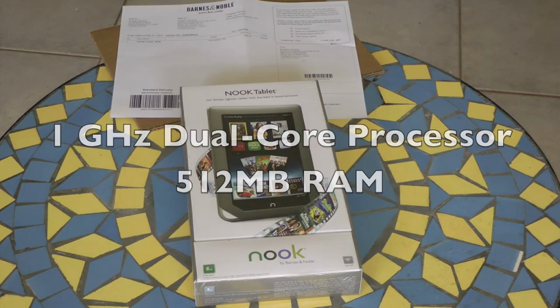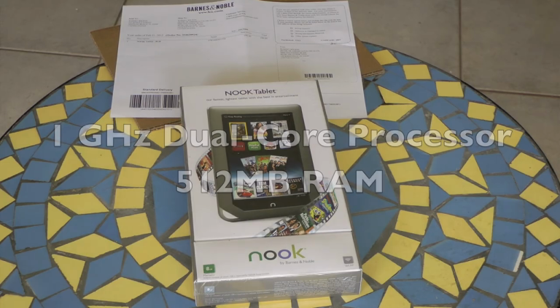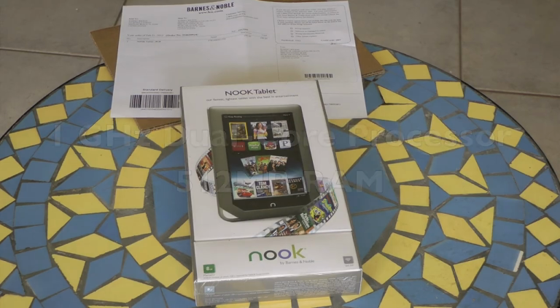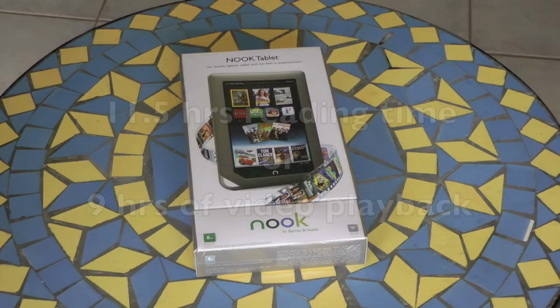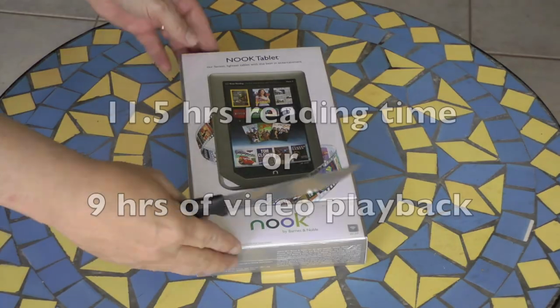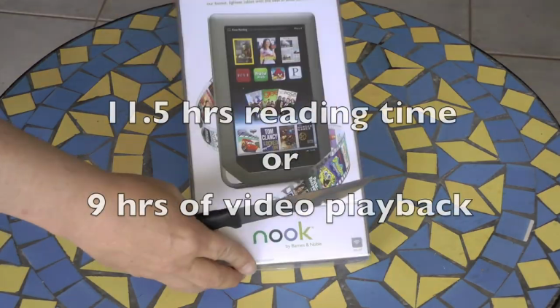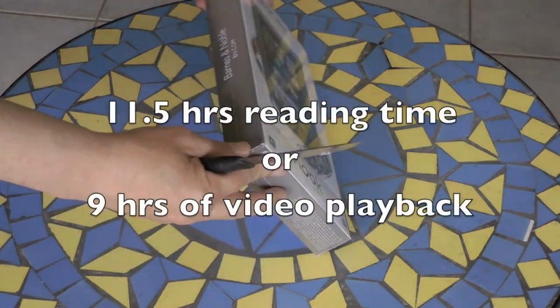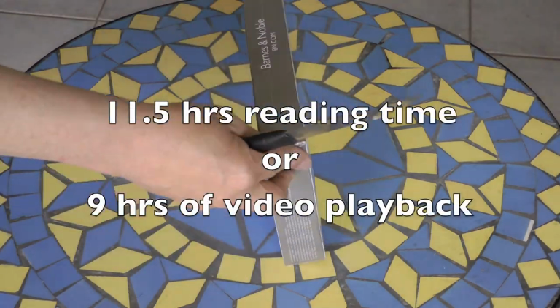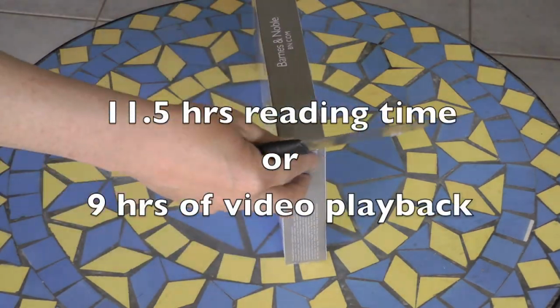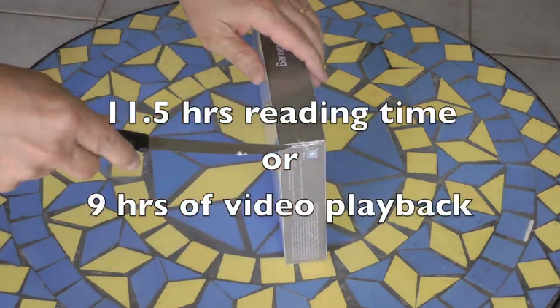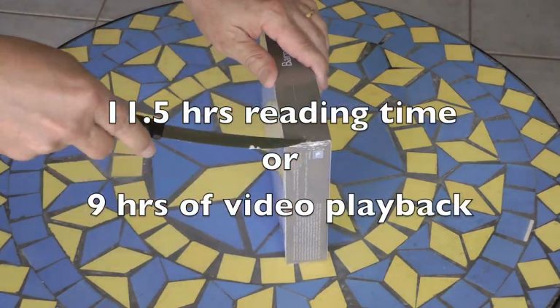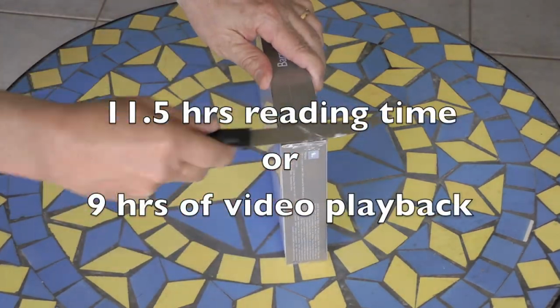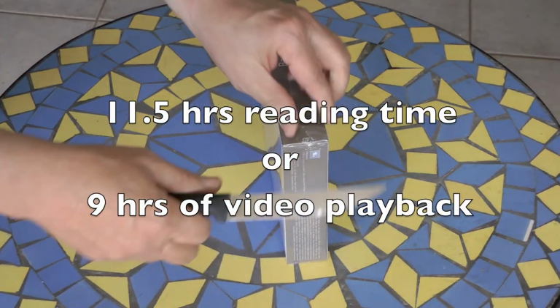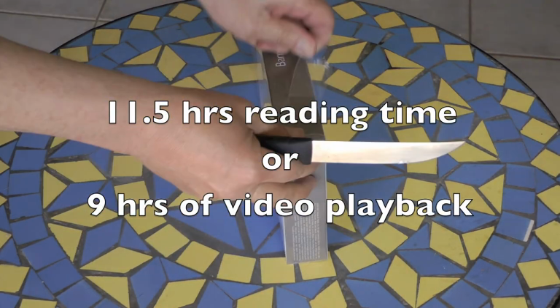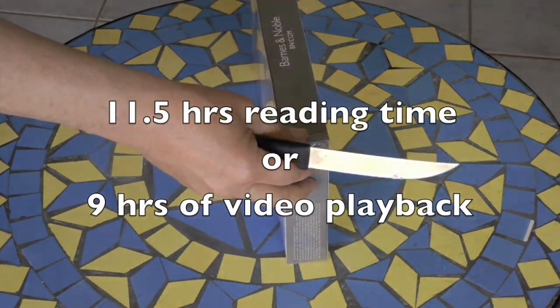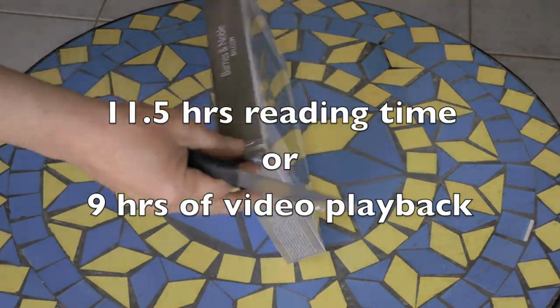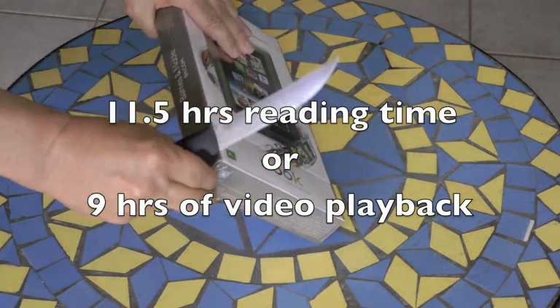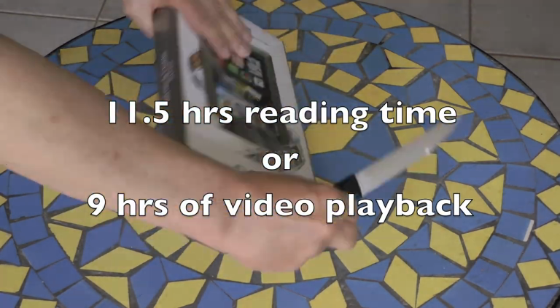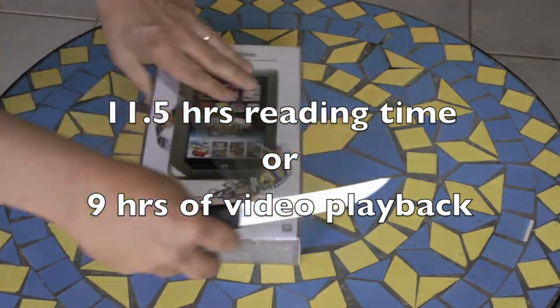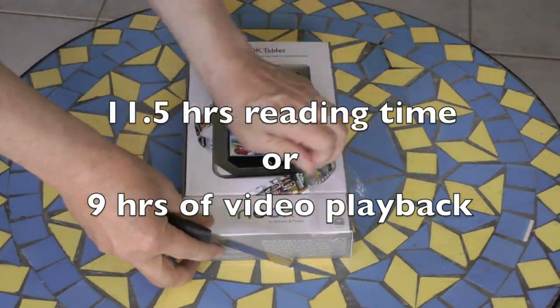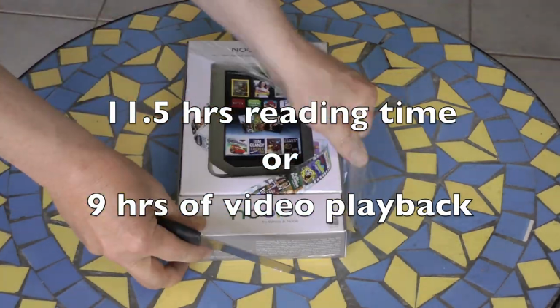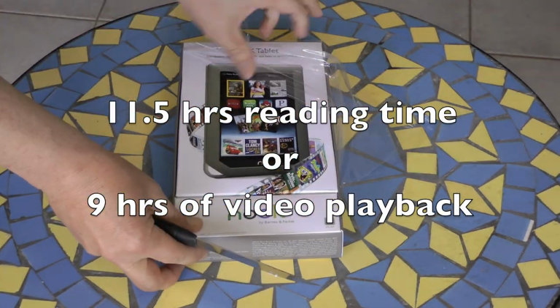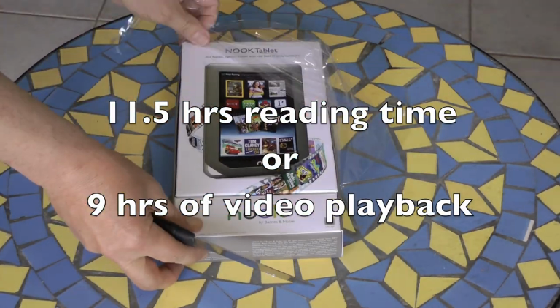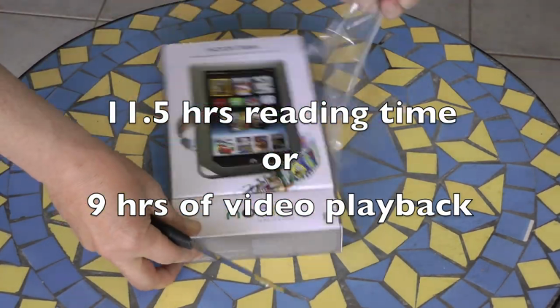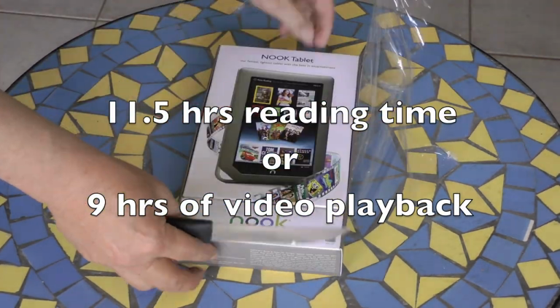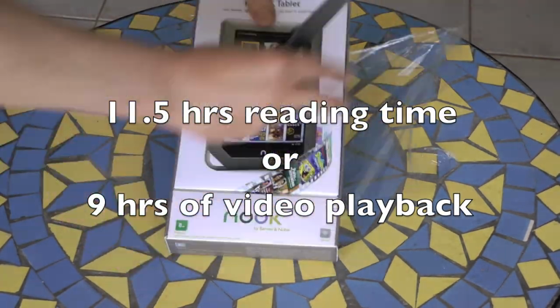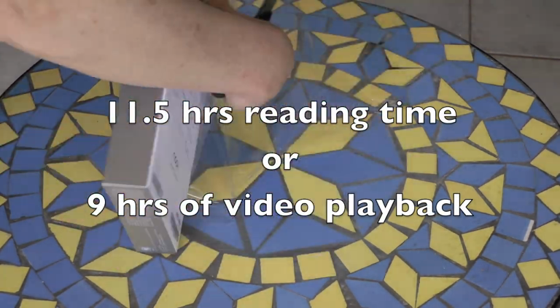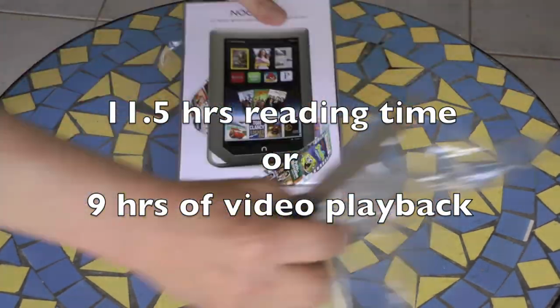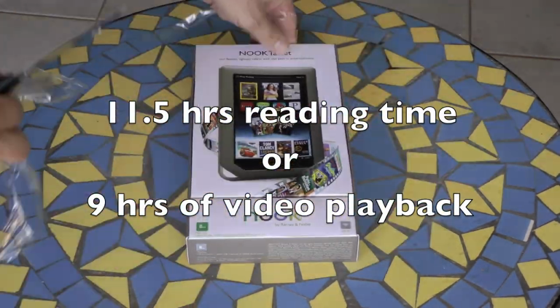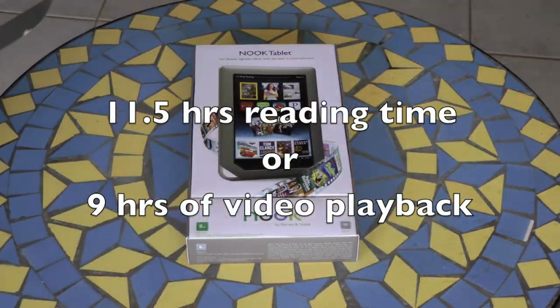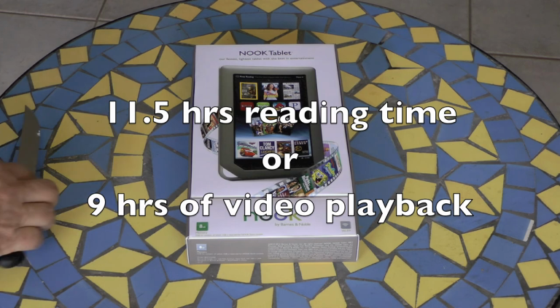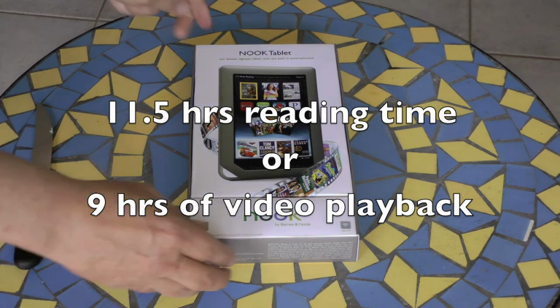When fully charged, you get 11.5 hours of reading time, or 9 hours of video playback.